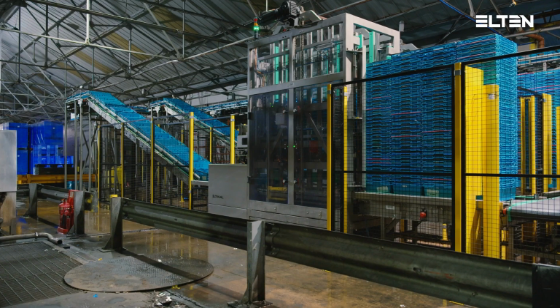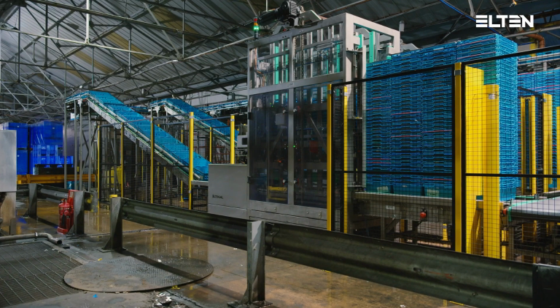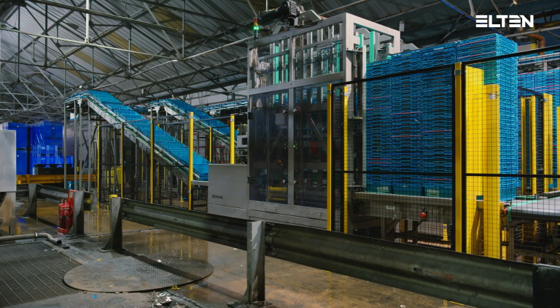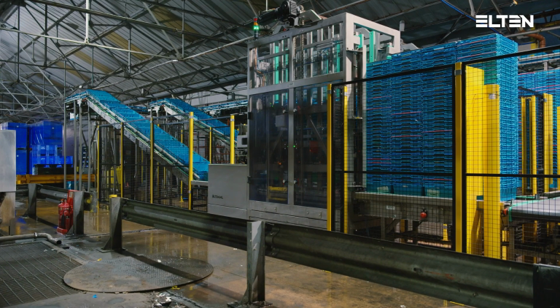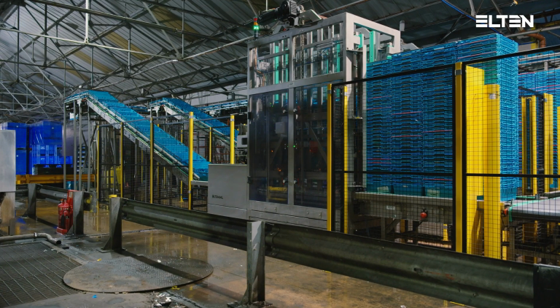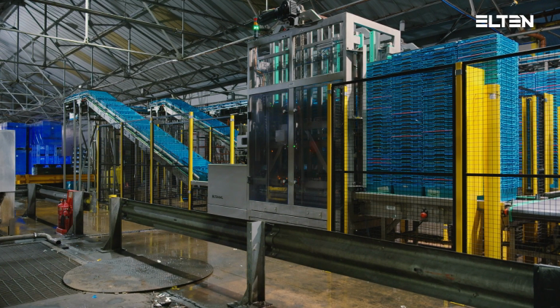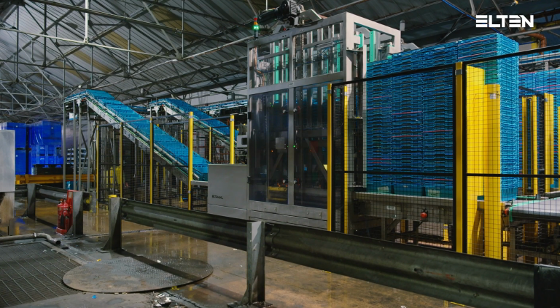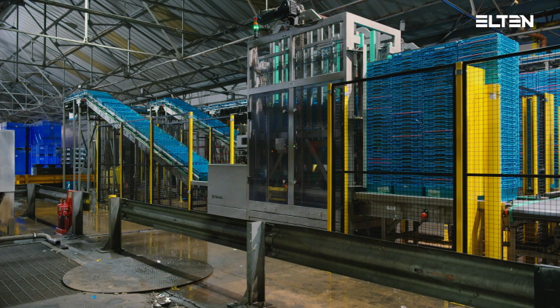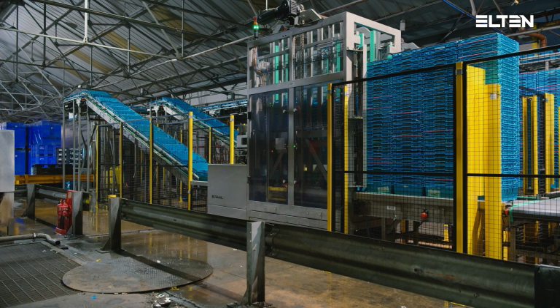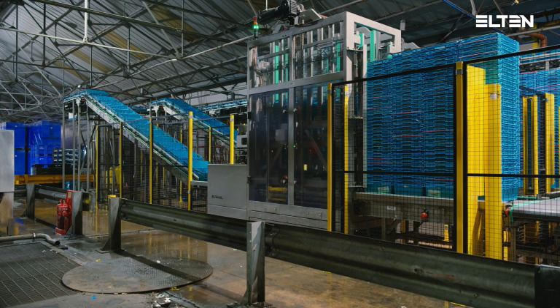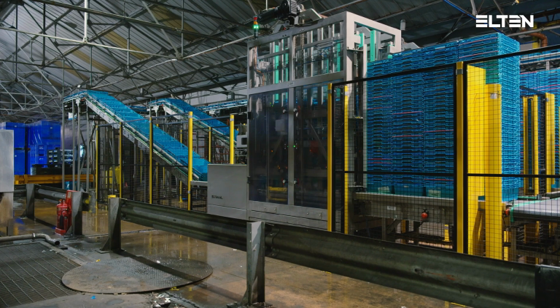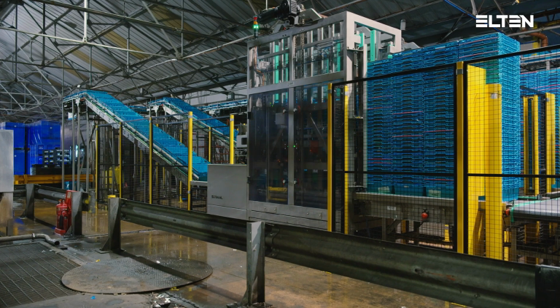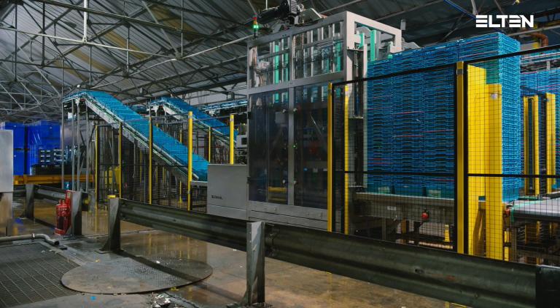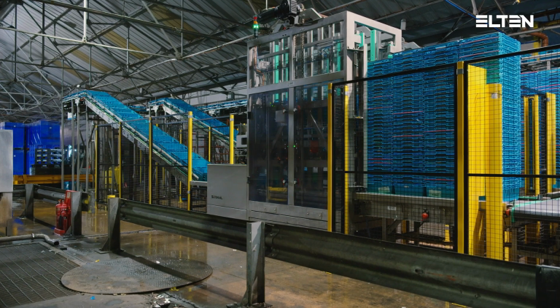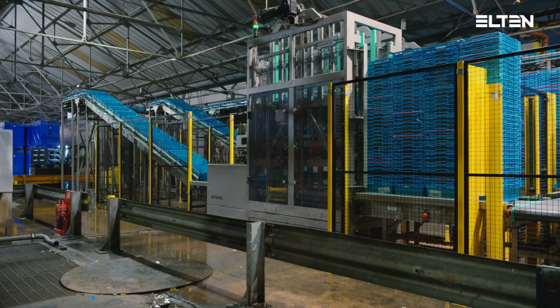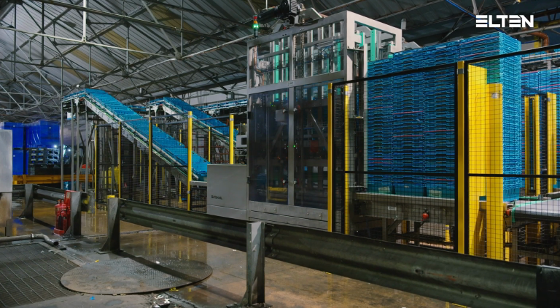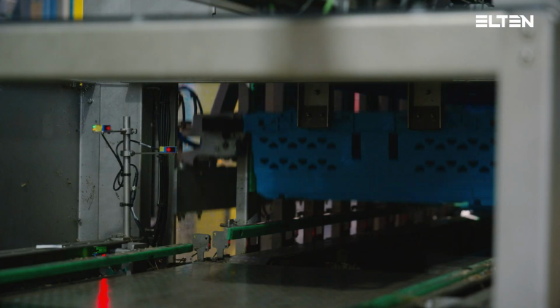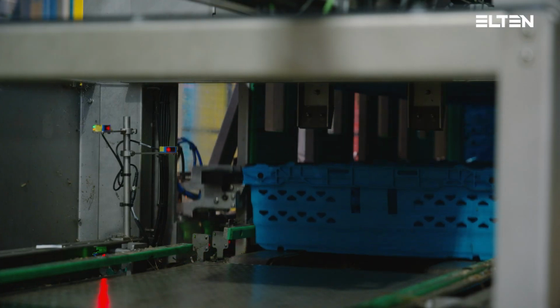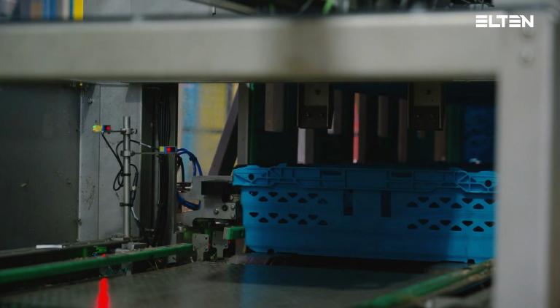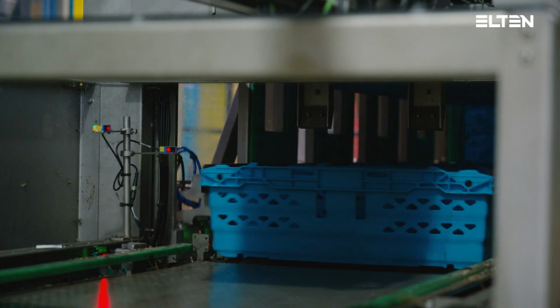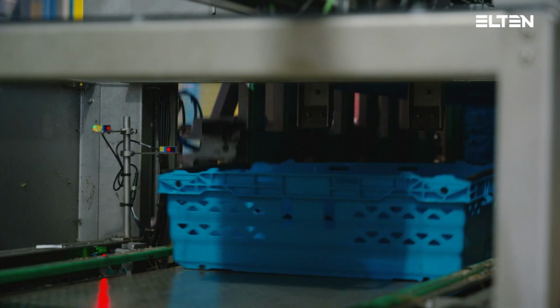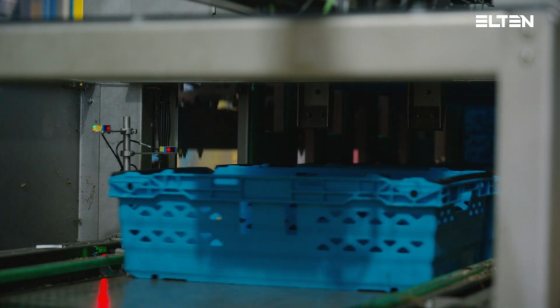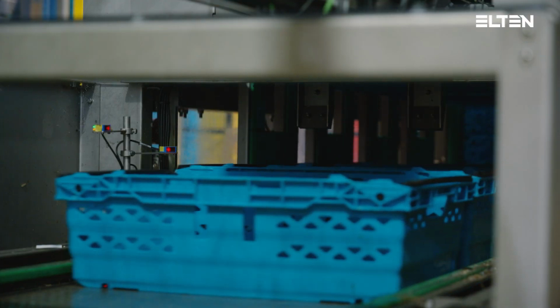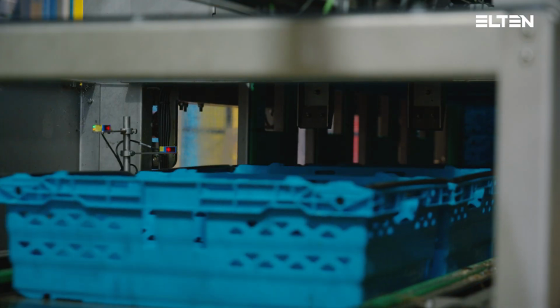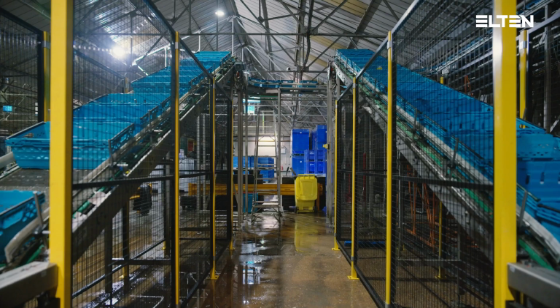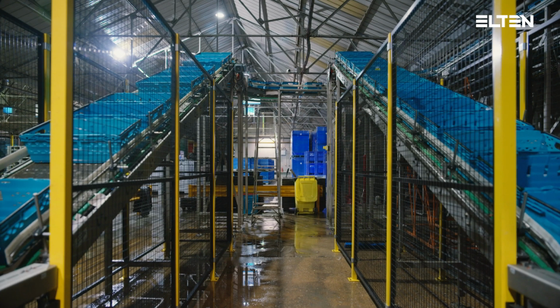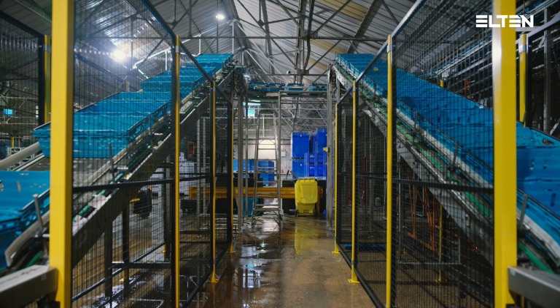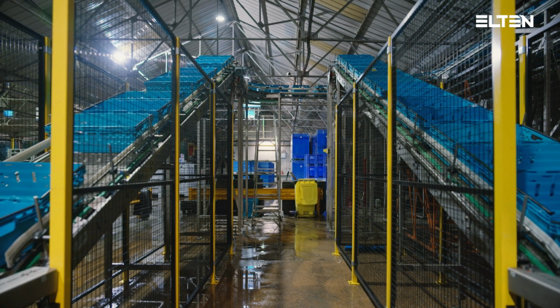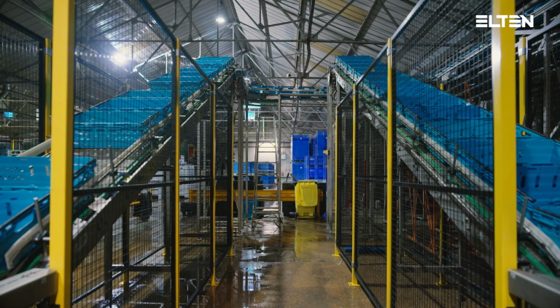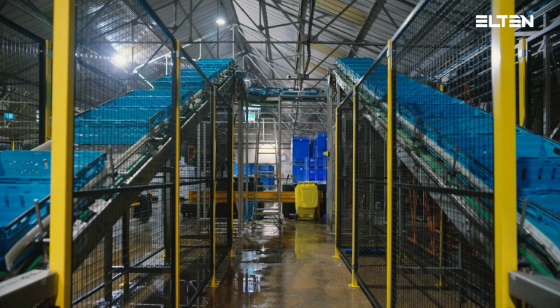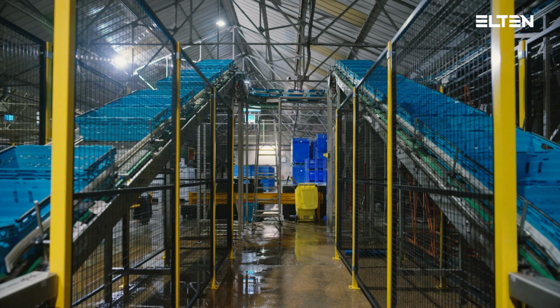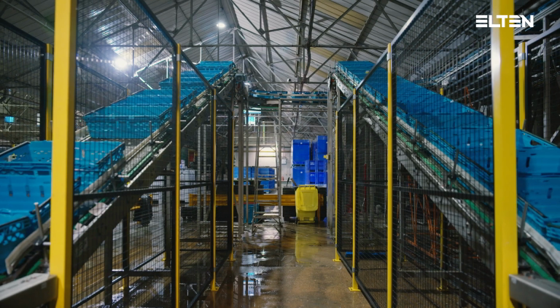The stacks of totes will be equally divided by two stack pushers in front of the two destackers. Each tote destacker will destack four stacks at the same time to achieve a high throughput of 8,000 totes per hour.